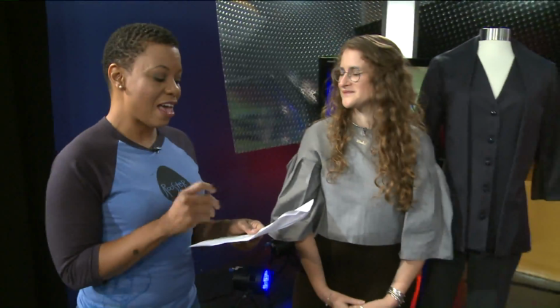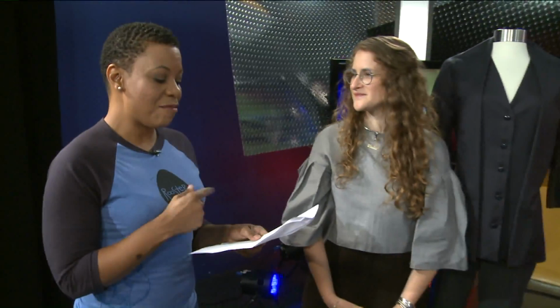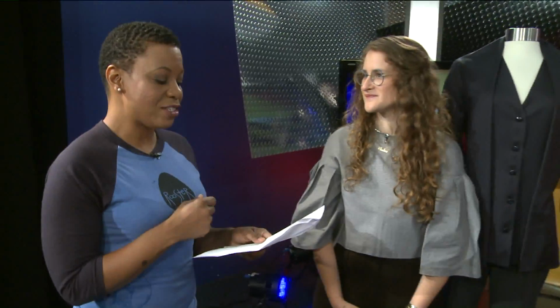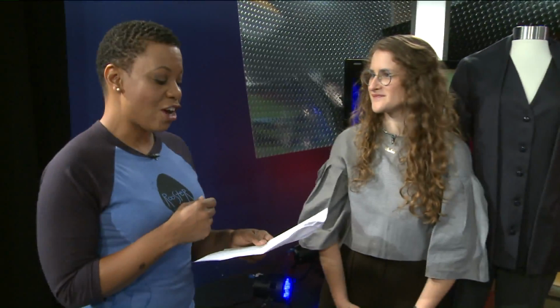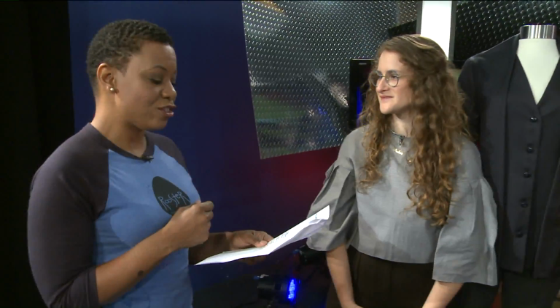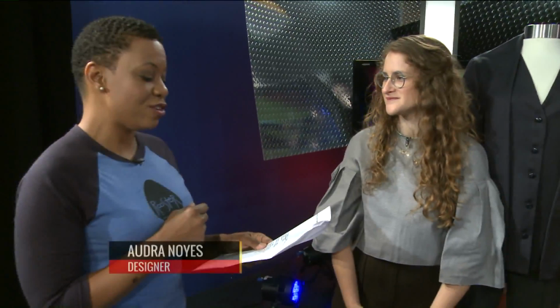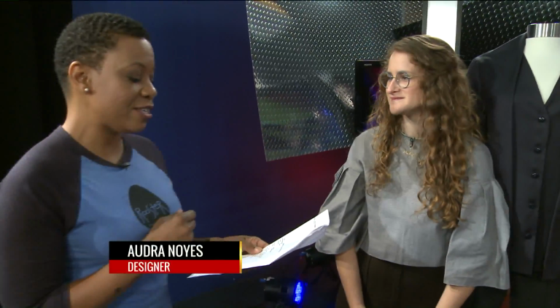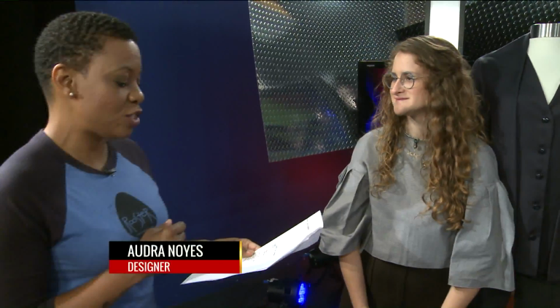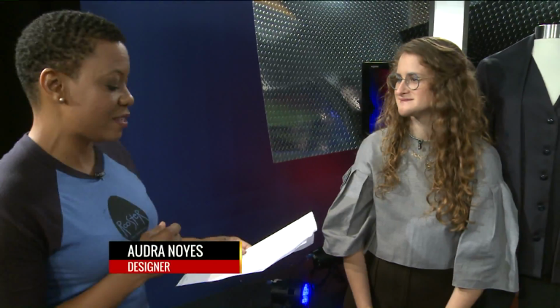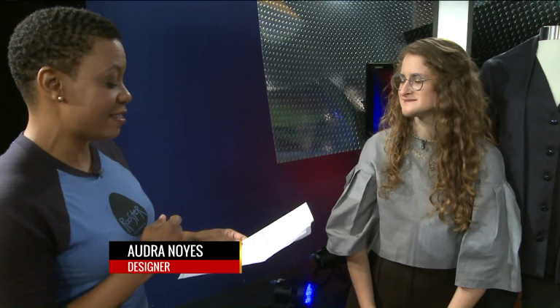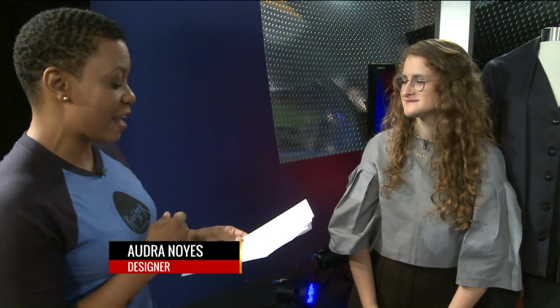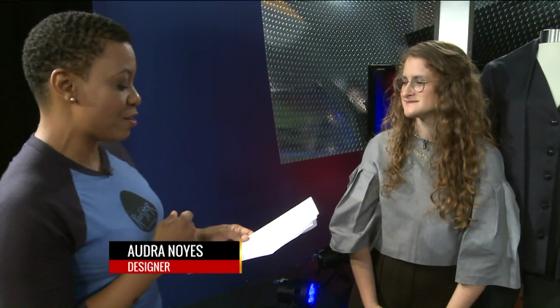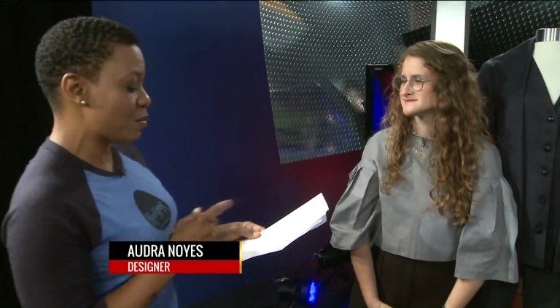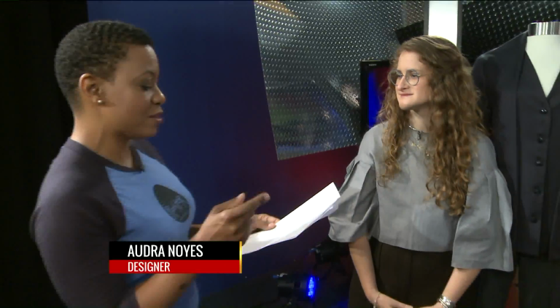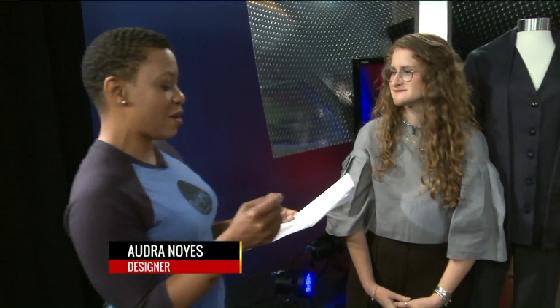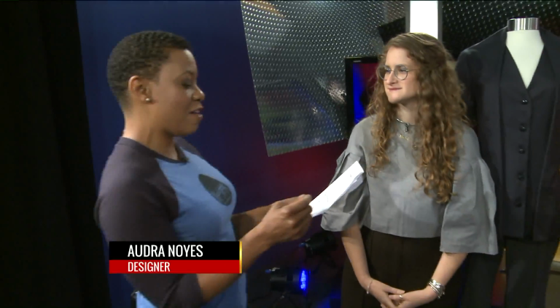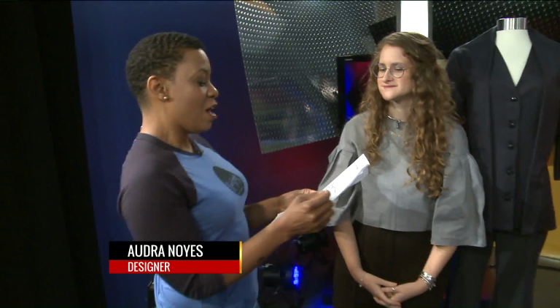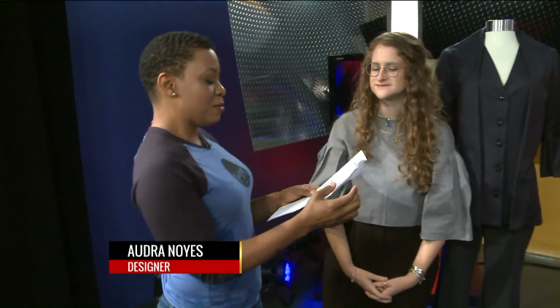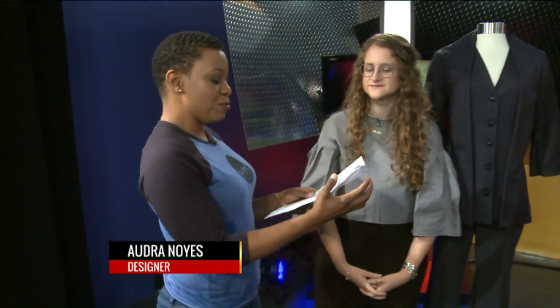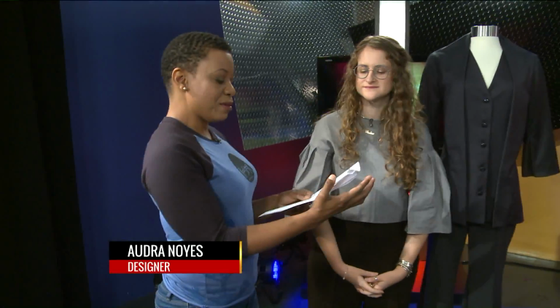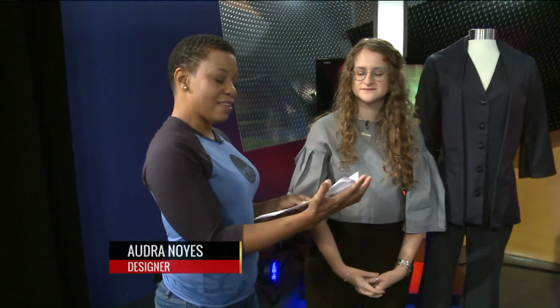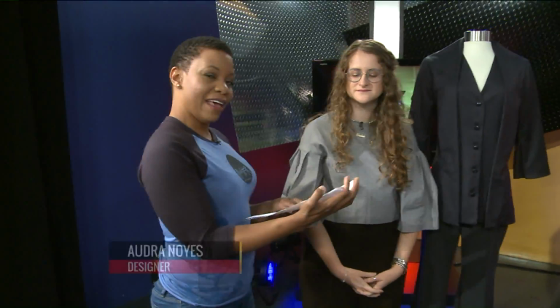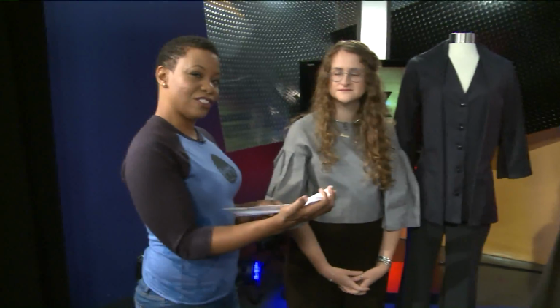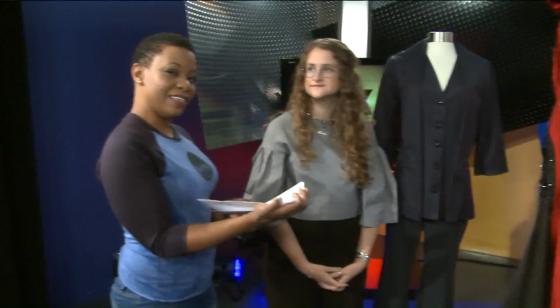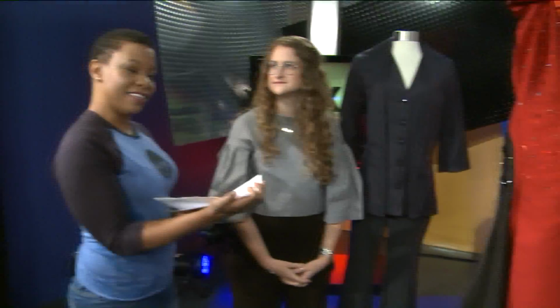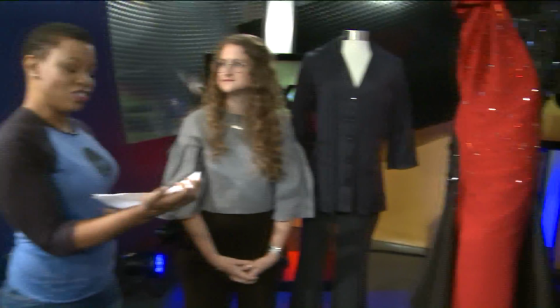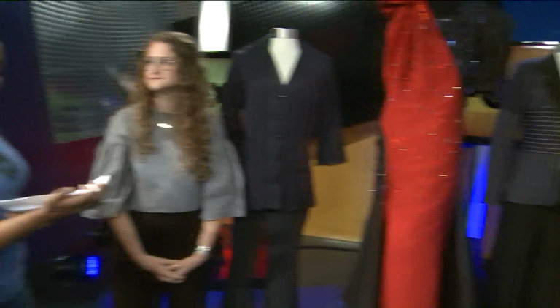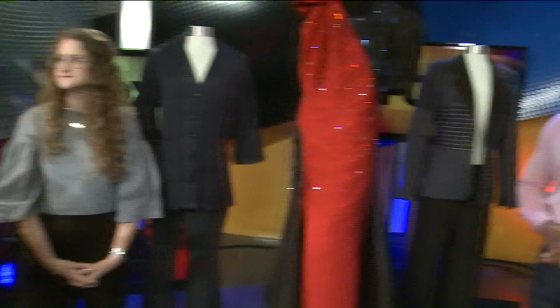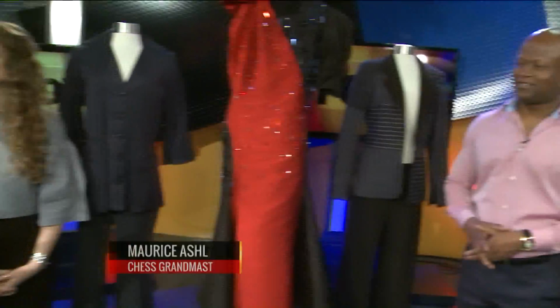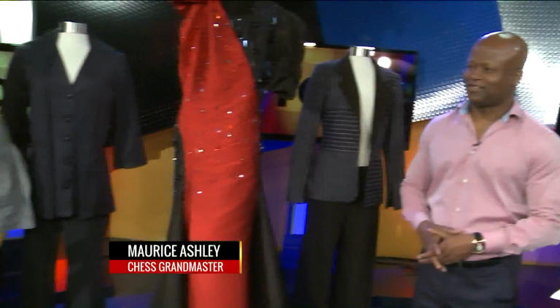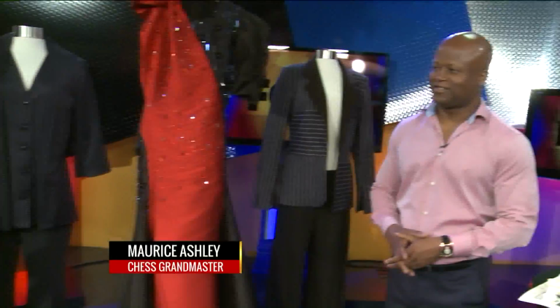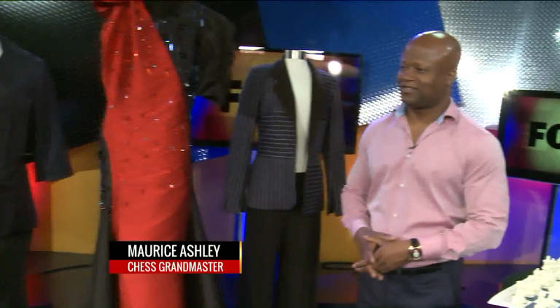We have Ms. Audra Noyes, she is a designer. We also have Mr. Maurice Ashley, who is a chess Grand Master.